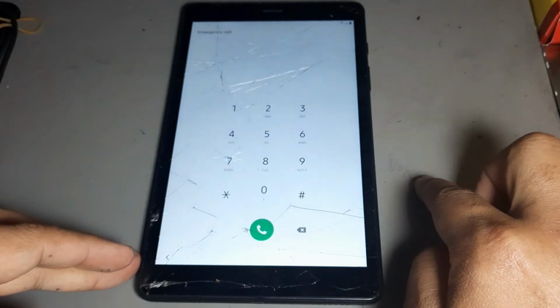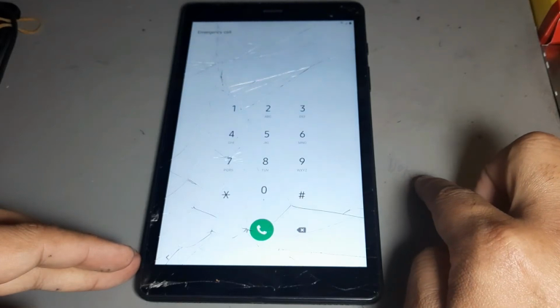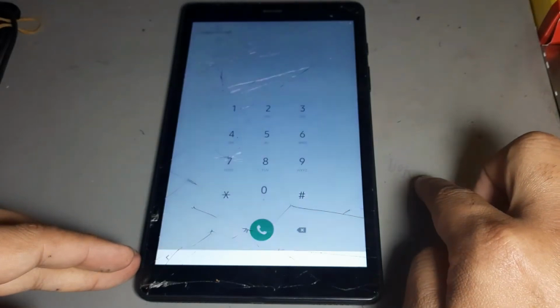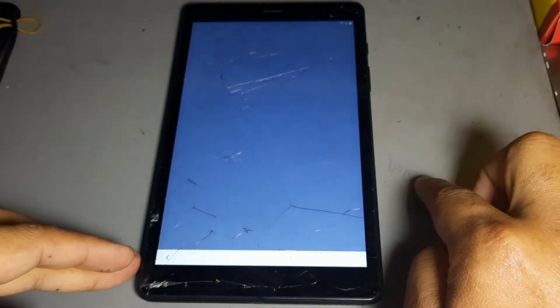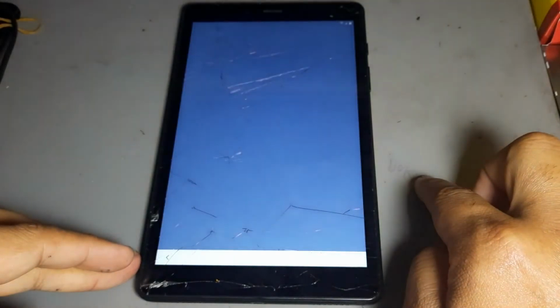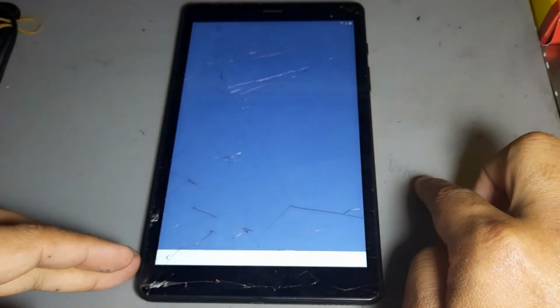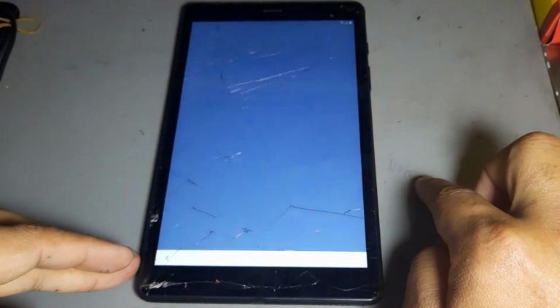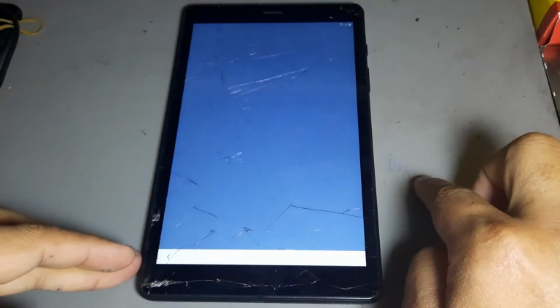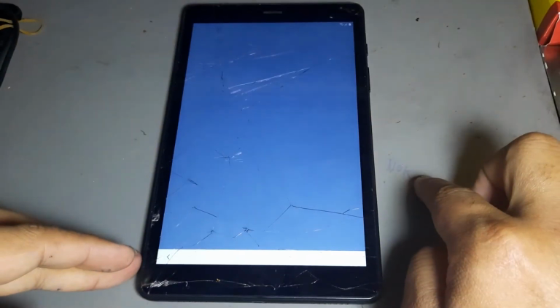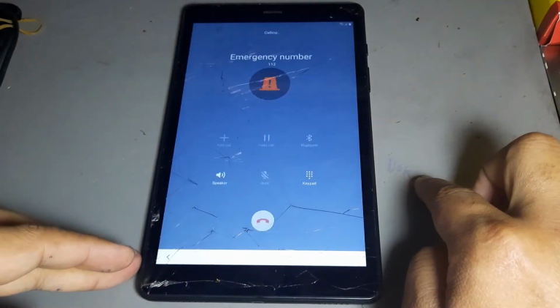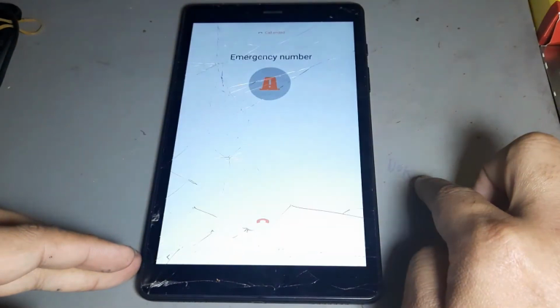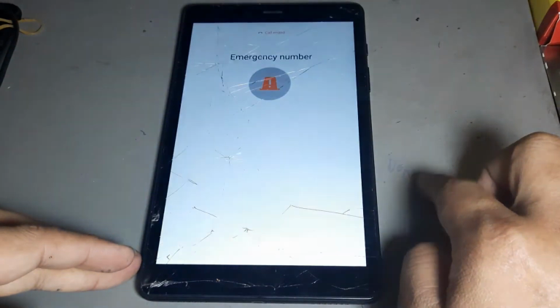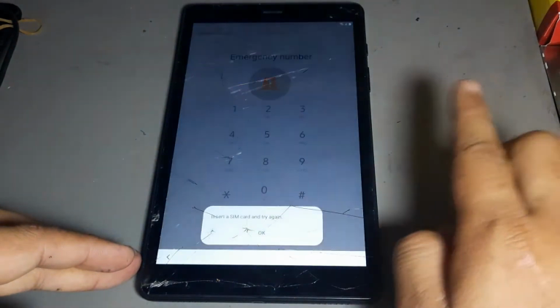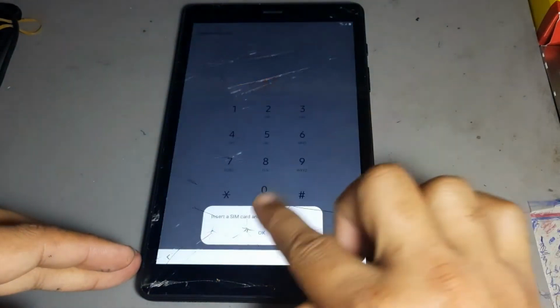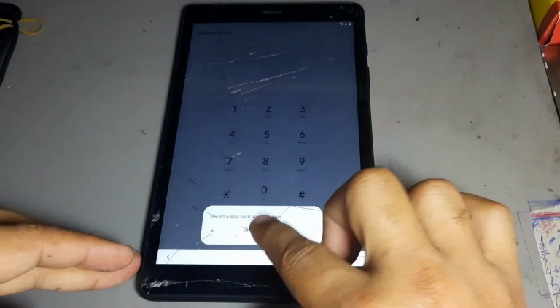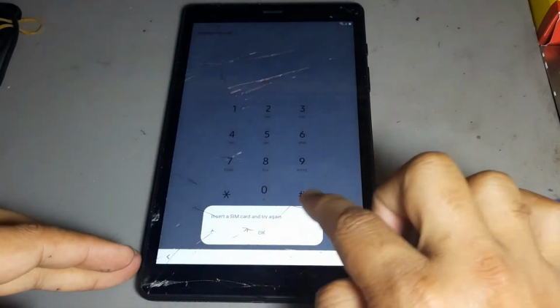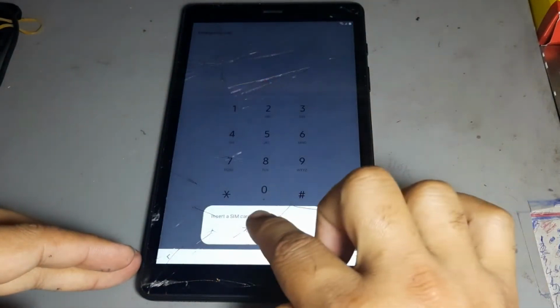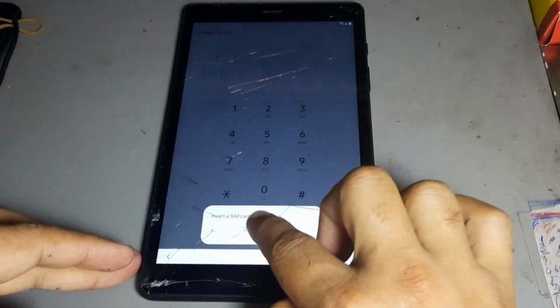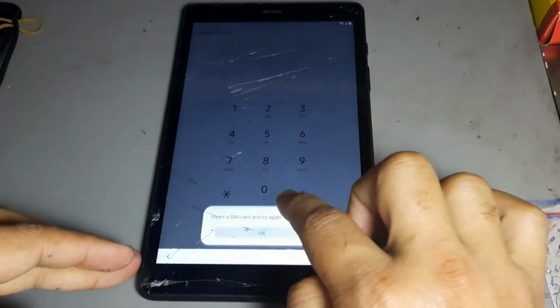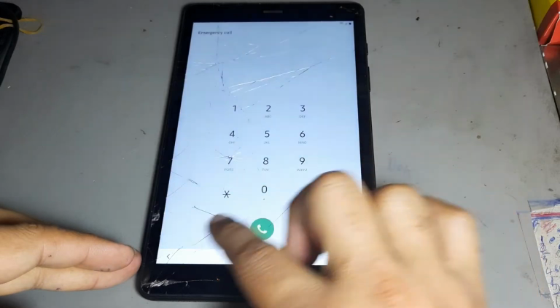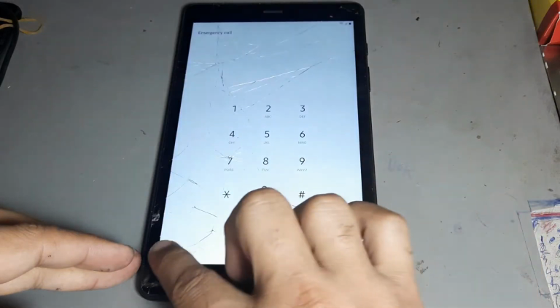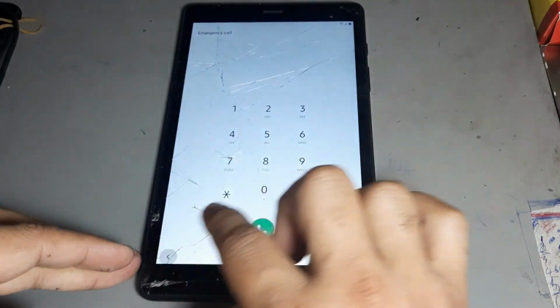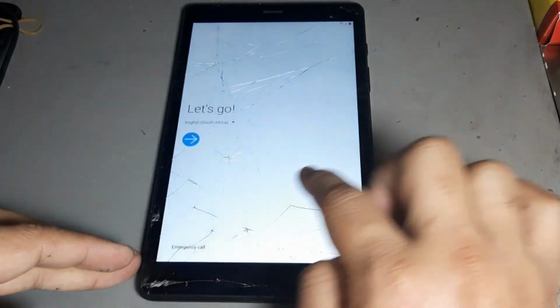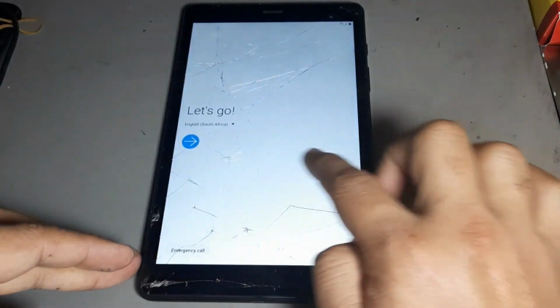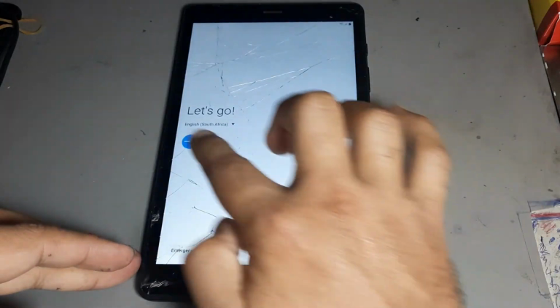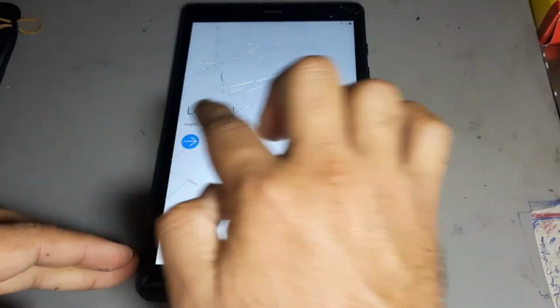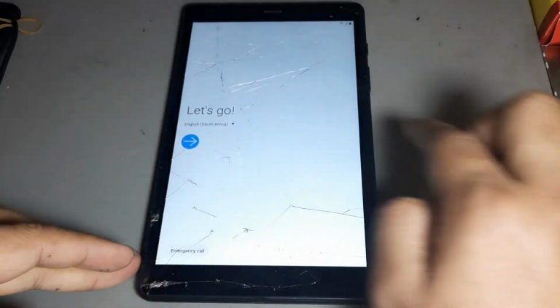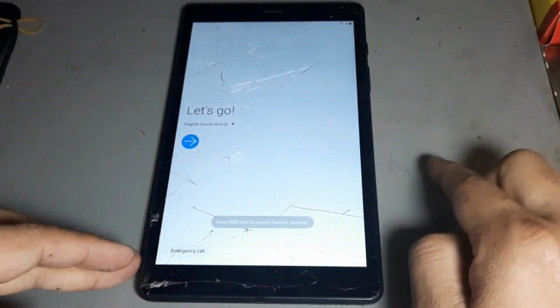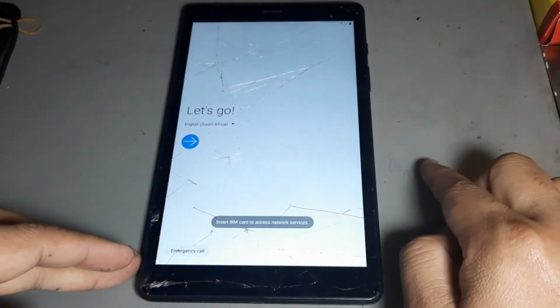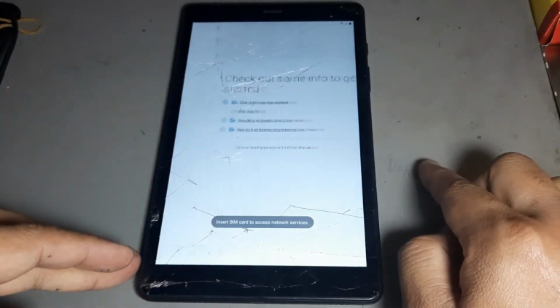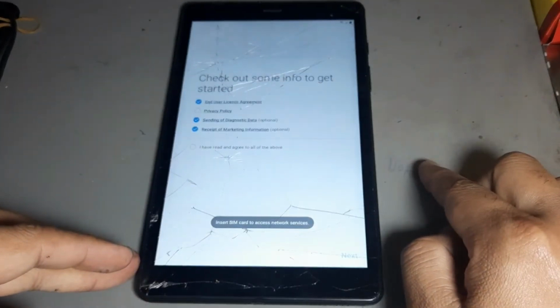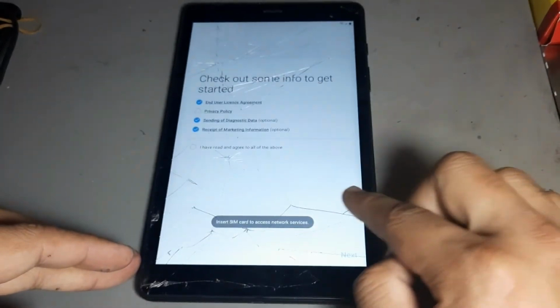Press call, then leave it and go back to next.